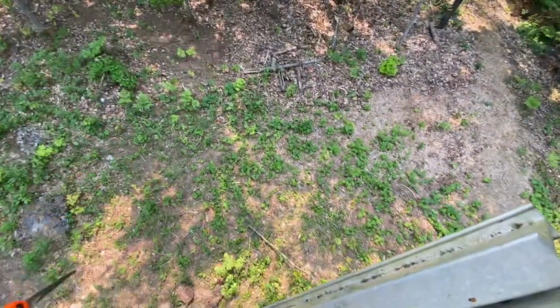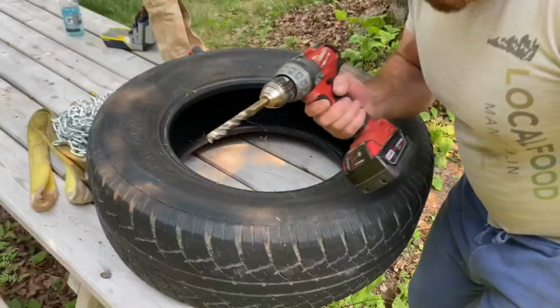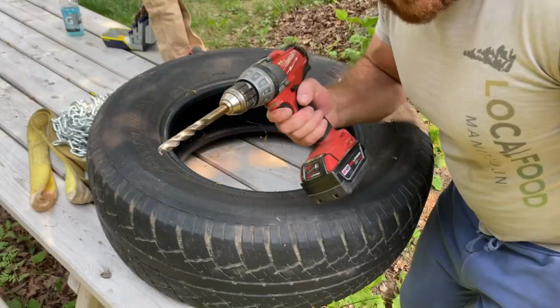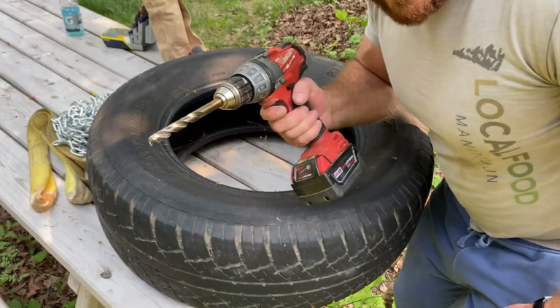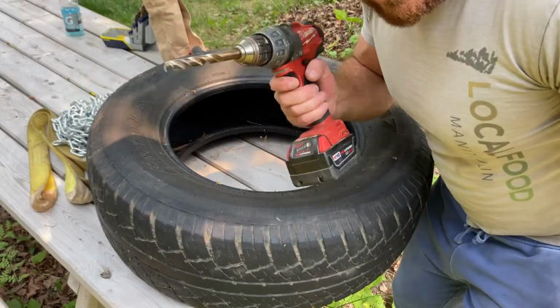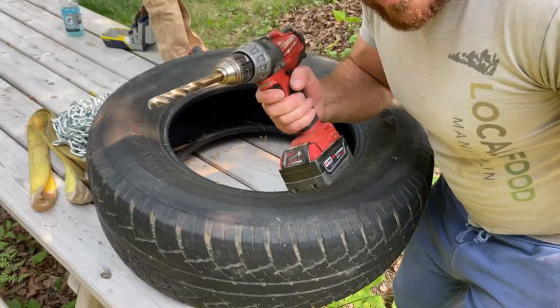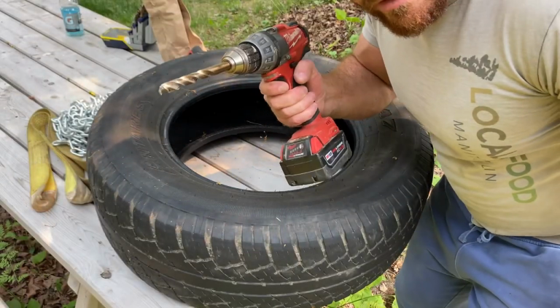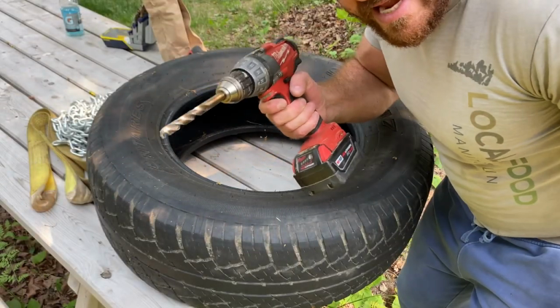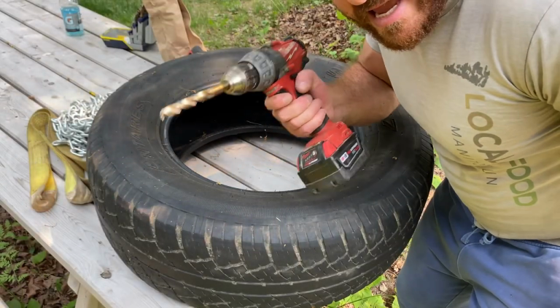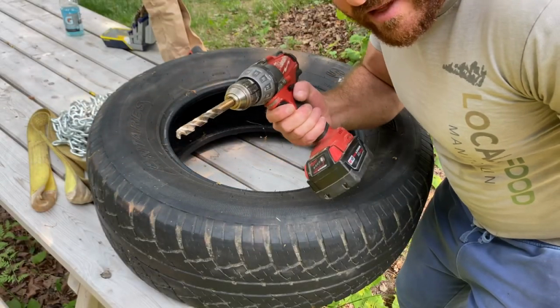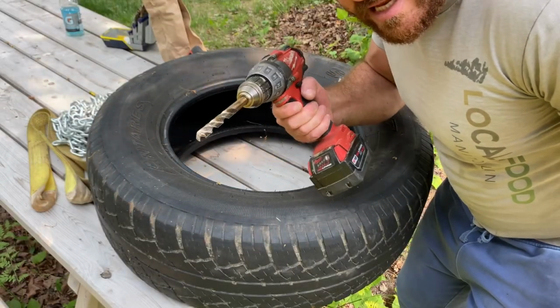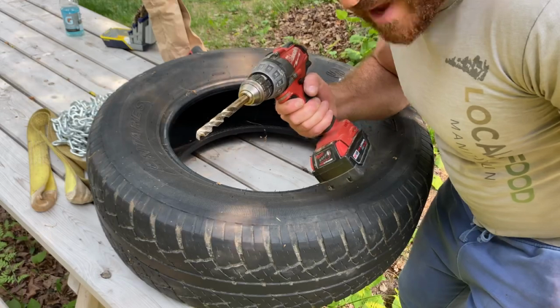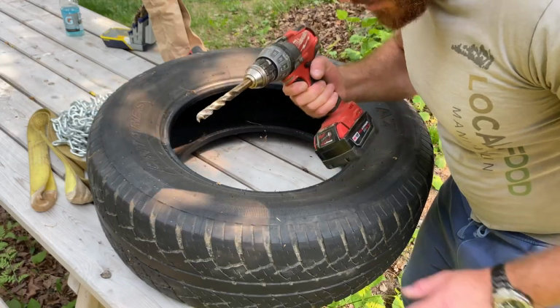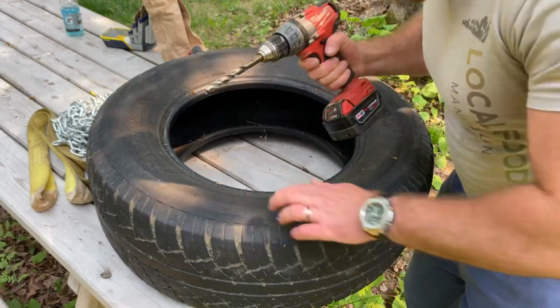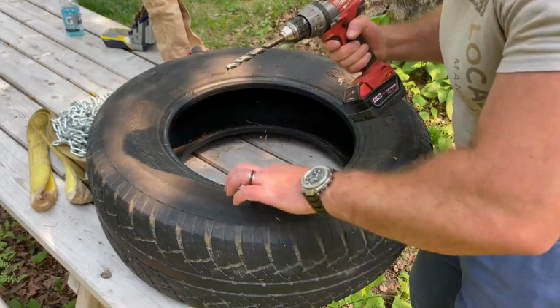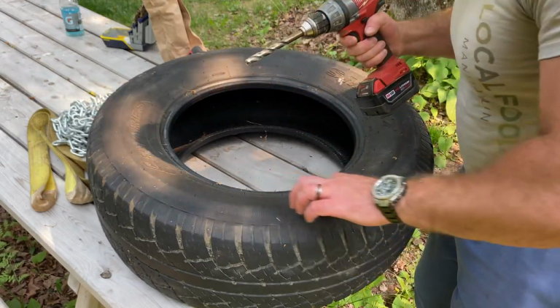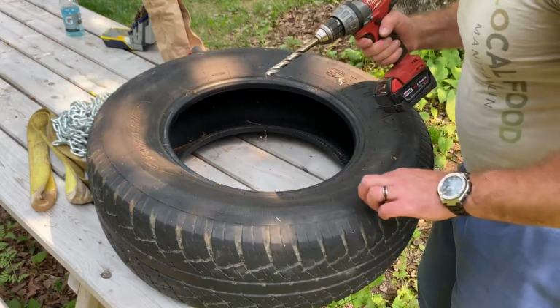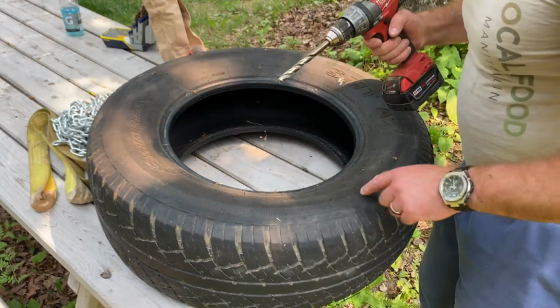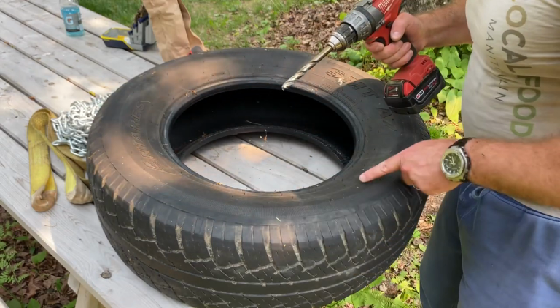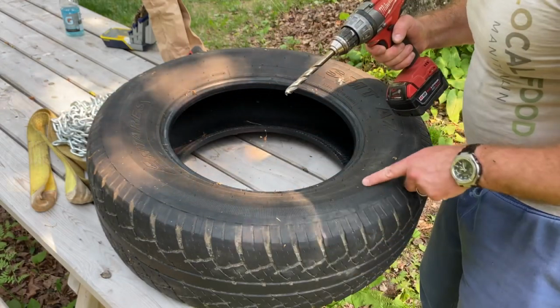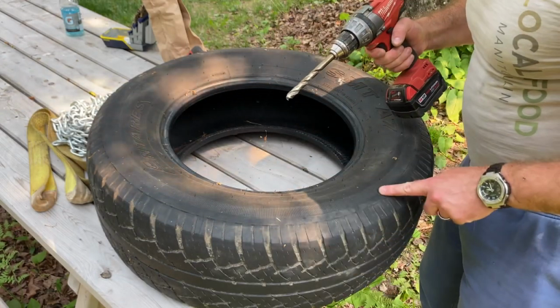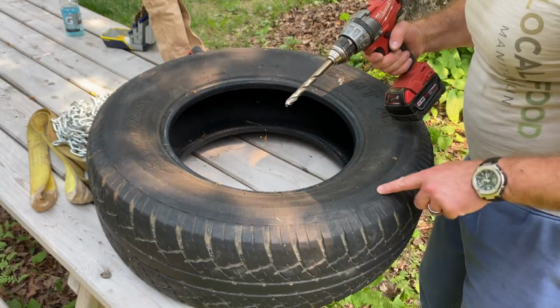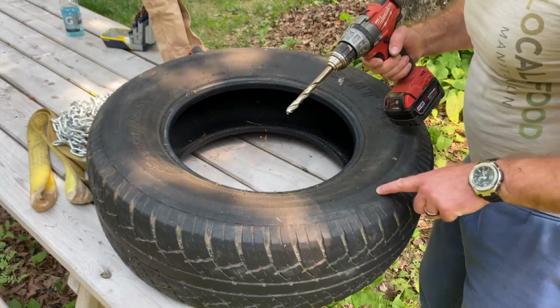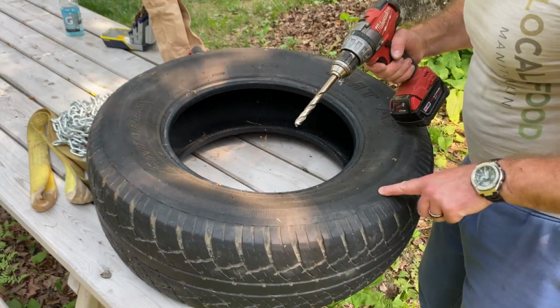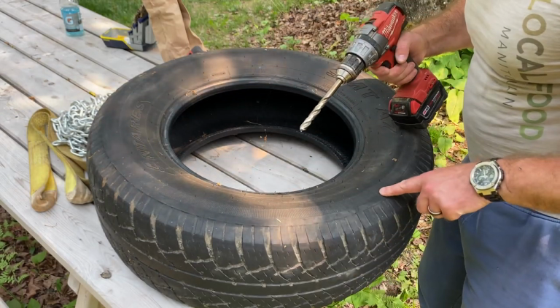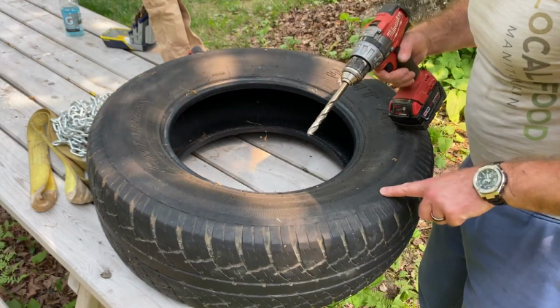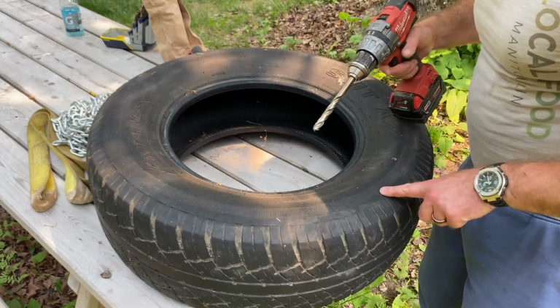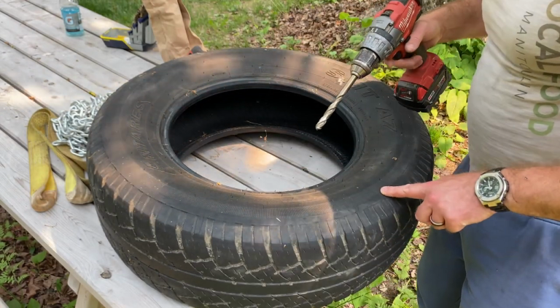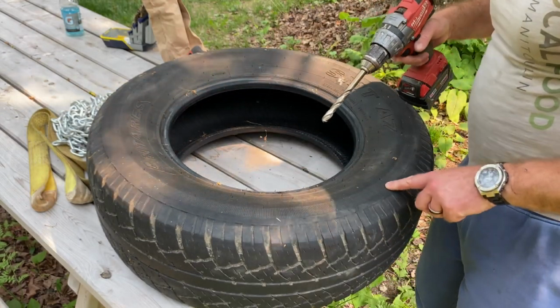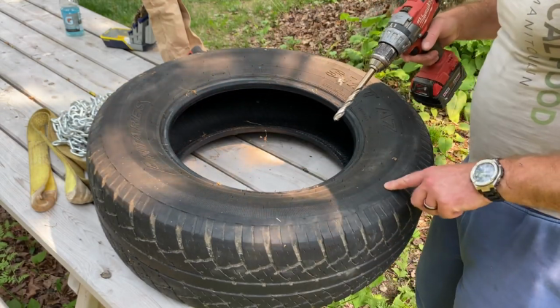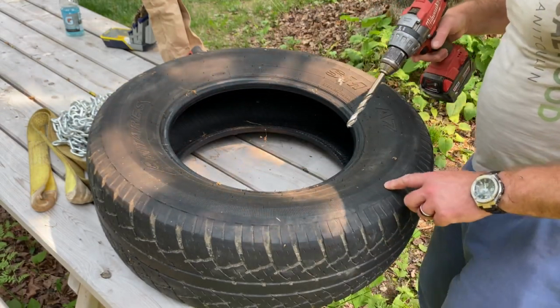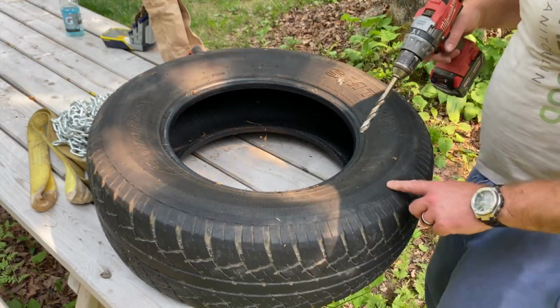Next we're going to drill three evenly spaced holes in the upper portion of the side wall of the tire here.